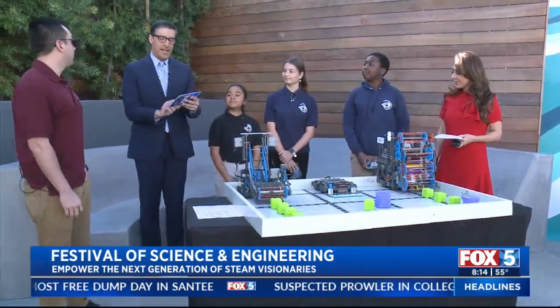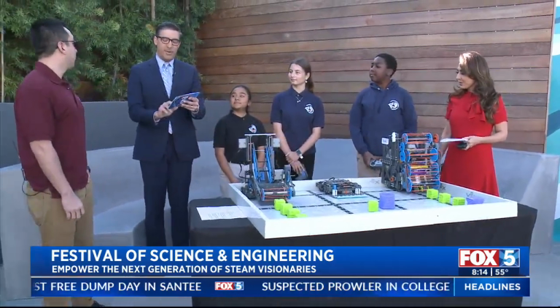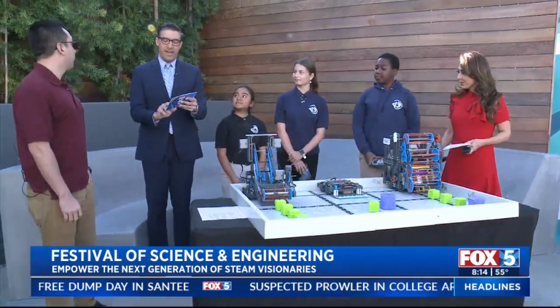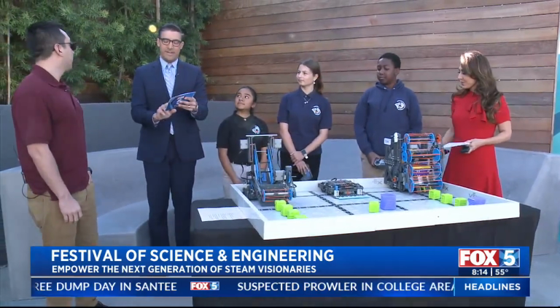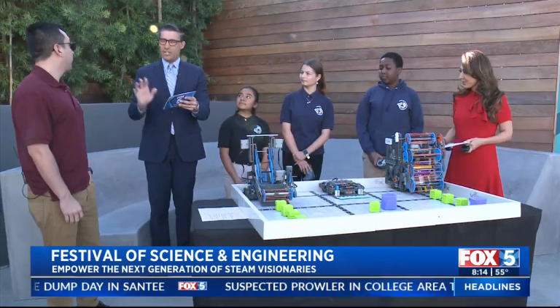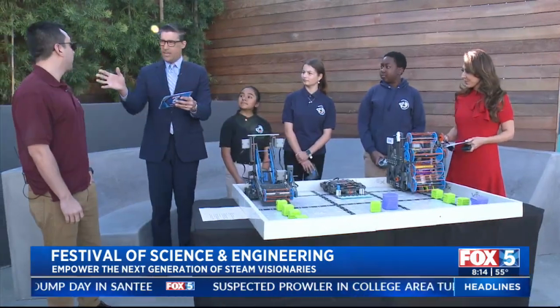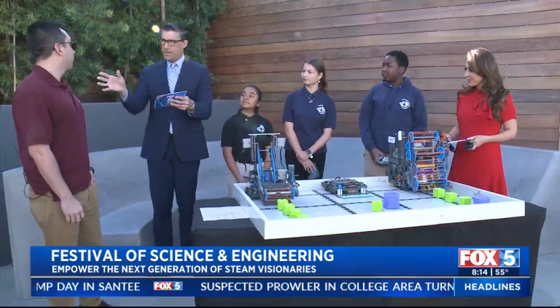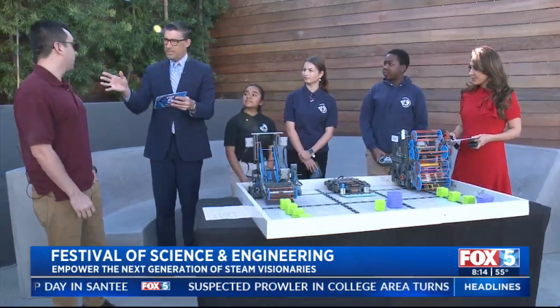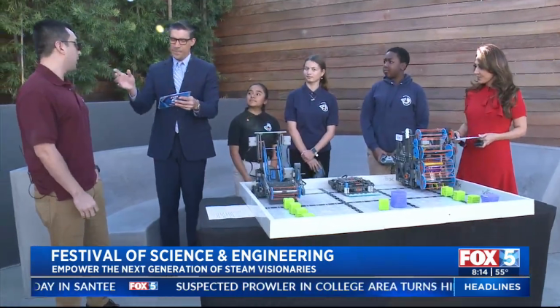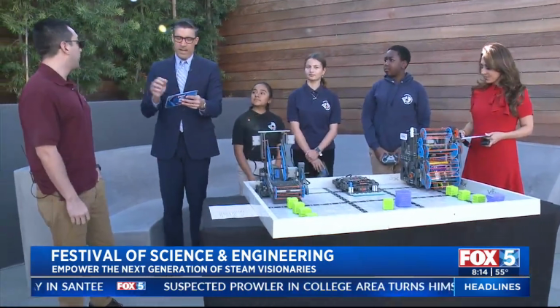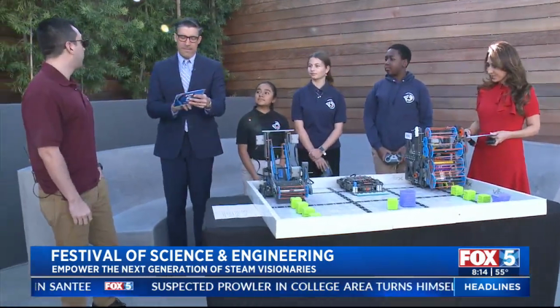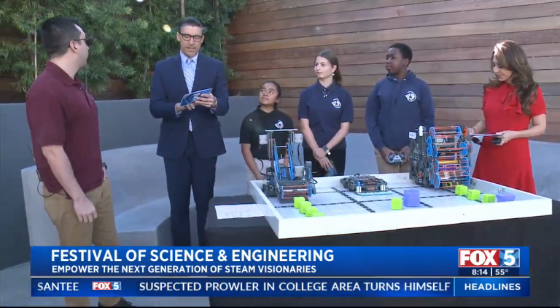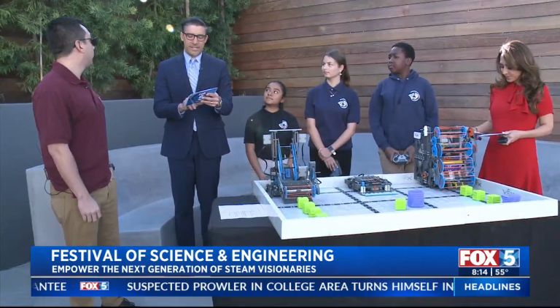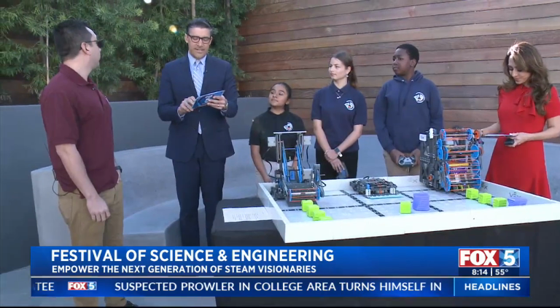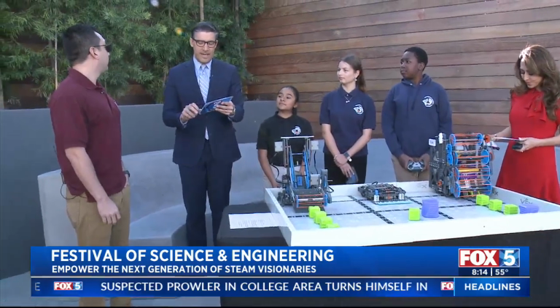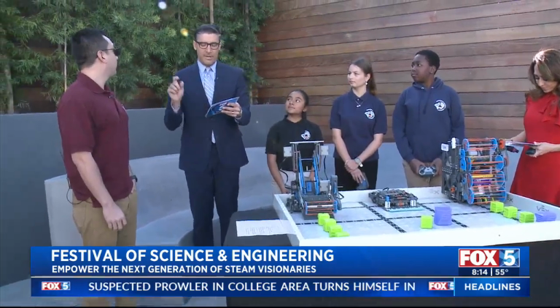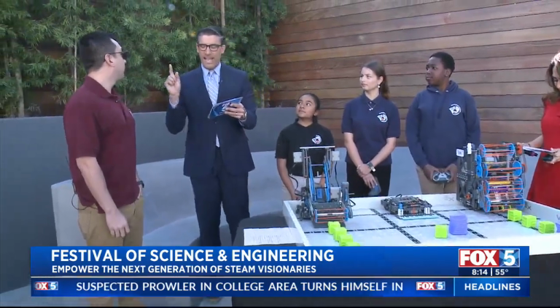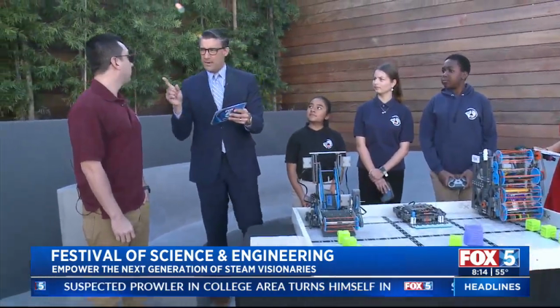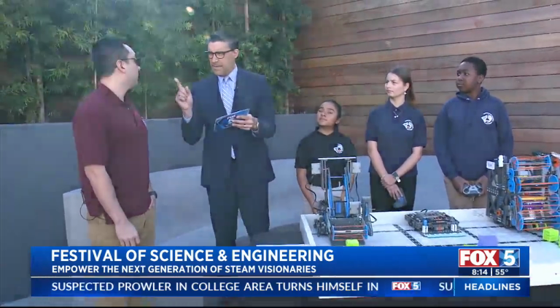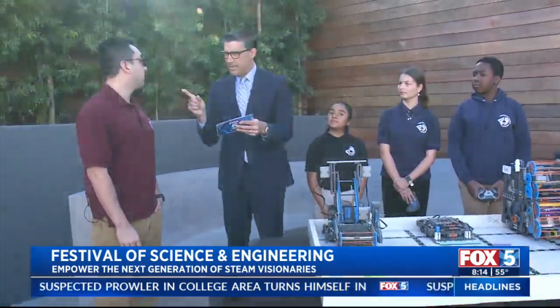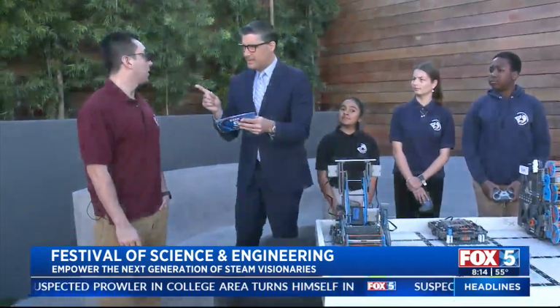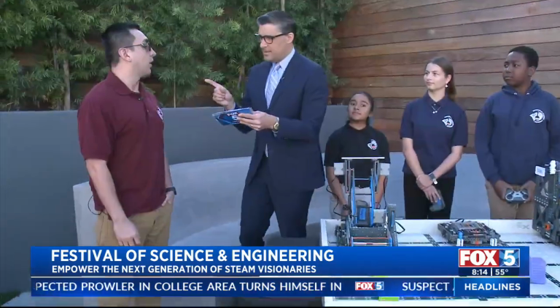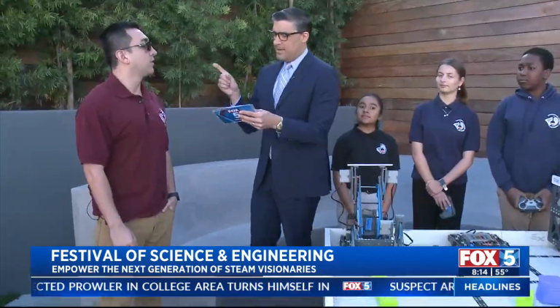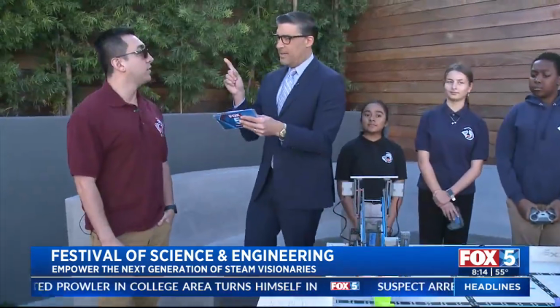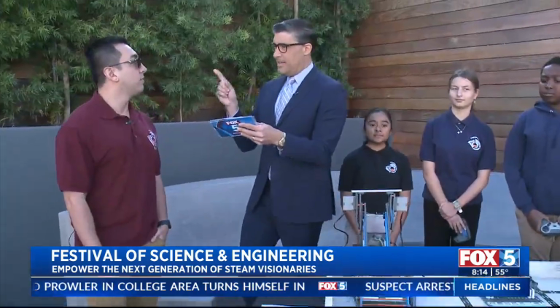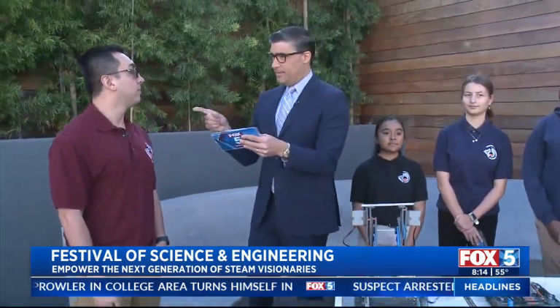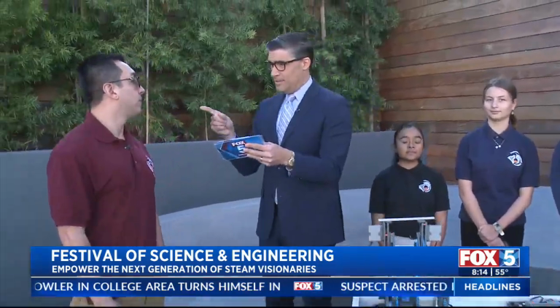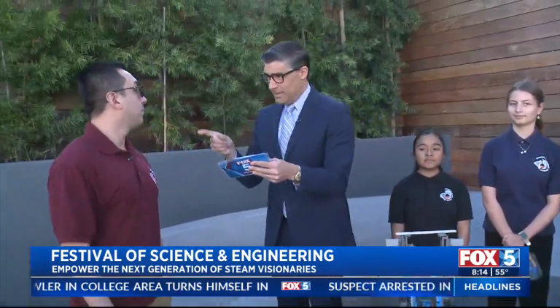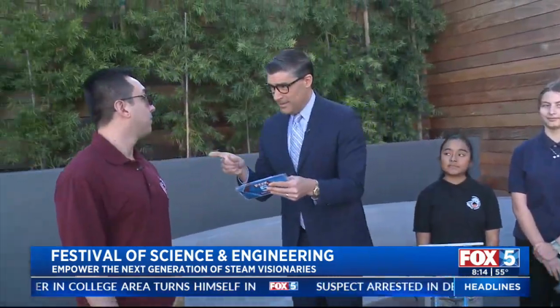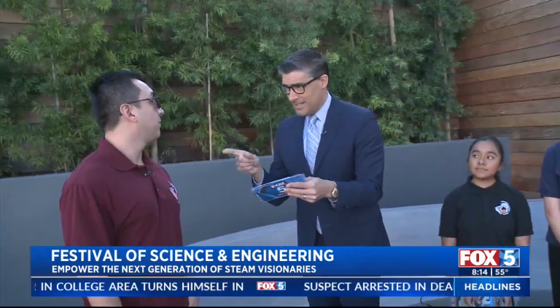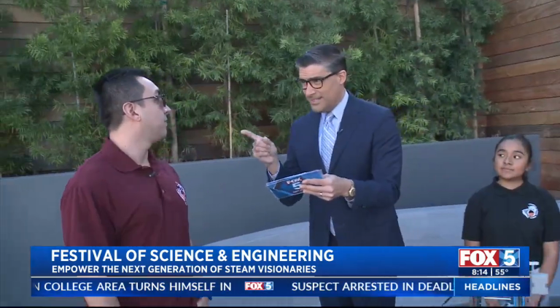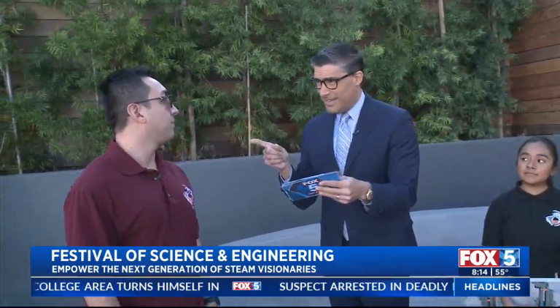We have Jay Perez from Magnolia Science Academy — you're an eighth grade math teacher. Correct. Thank you for the job you do, because that's a tough gig.